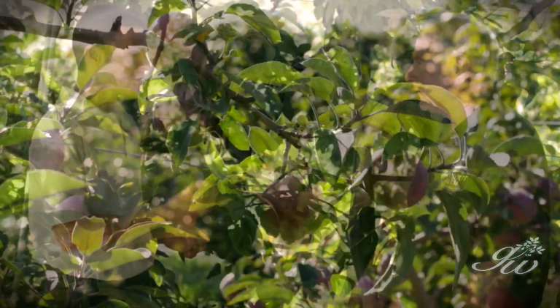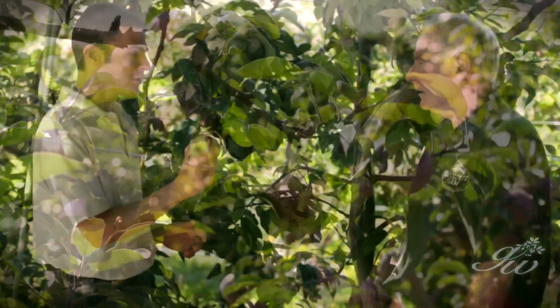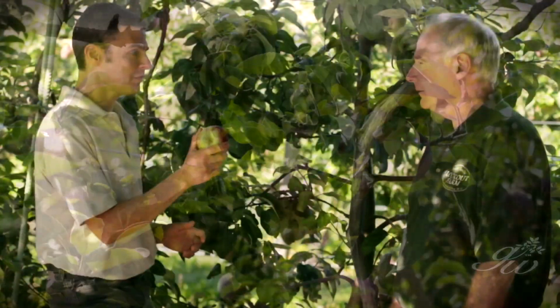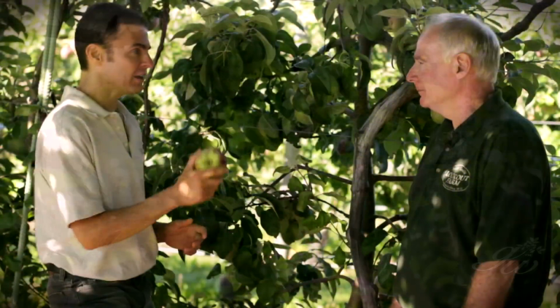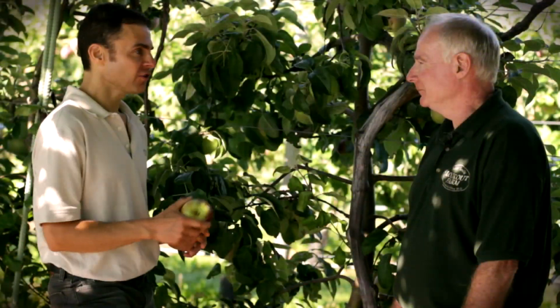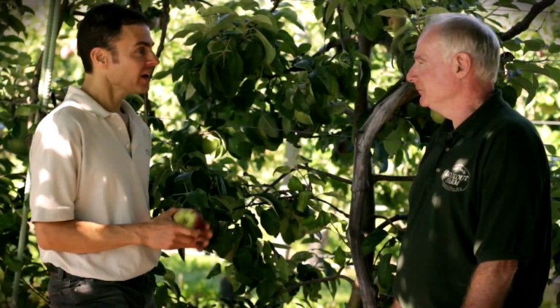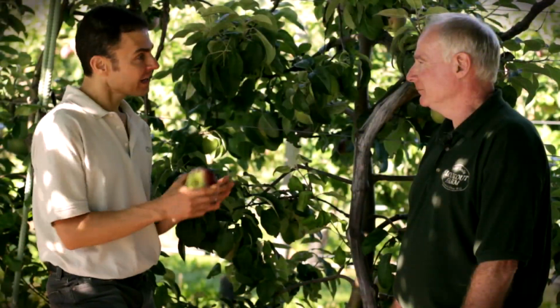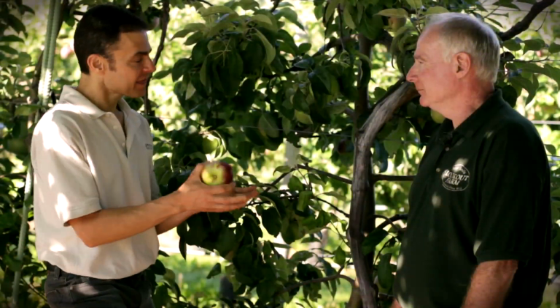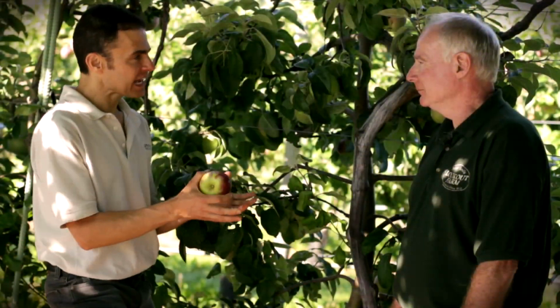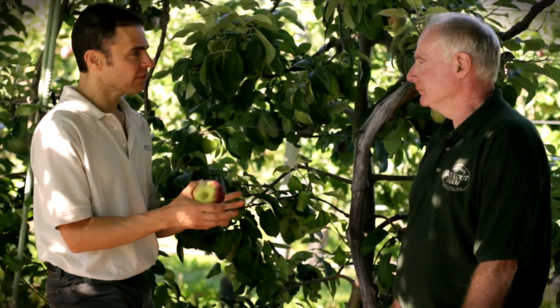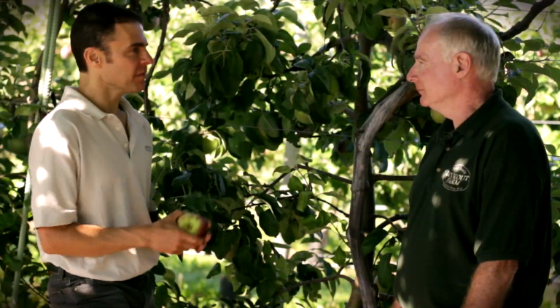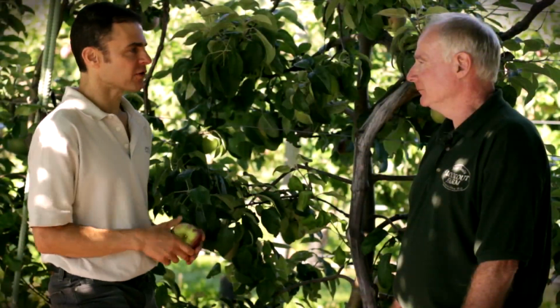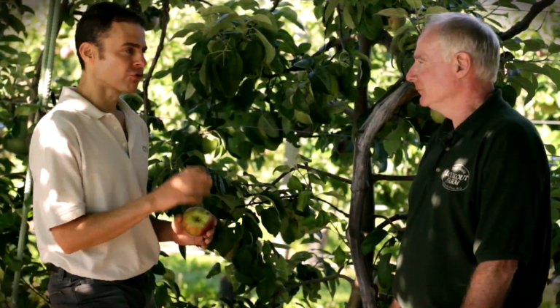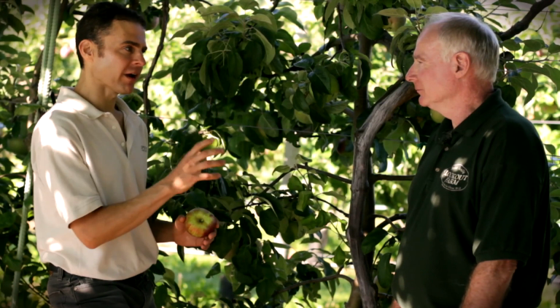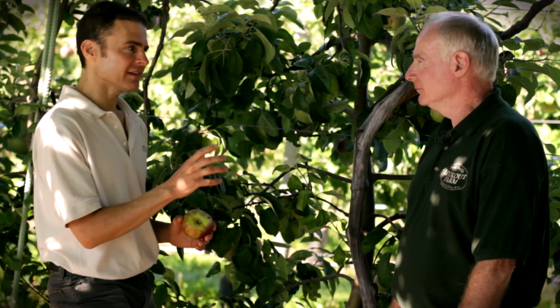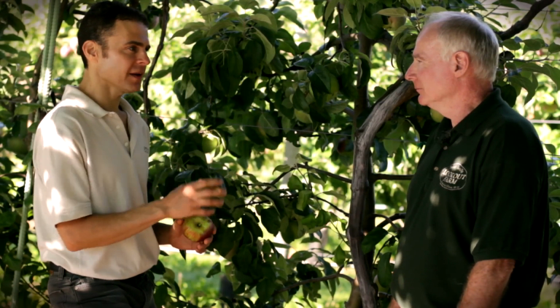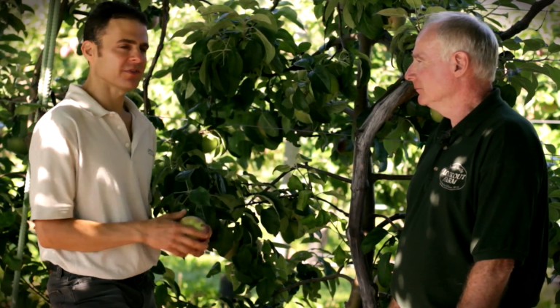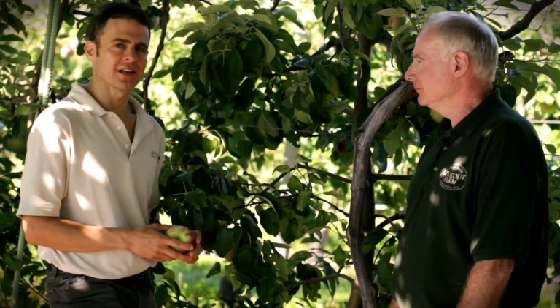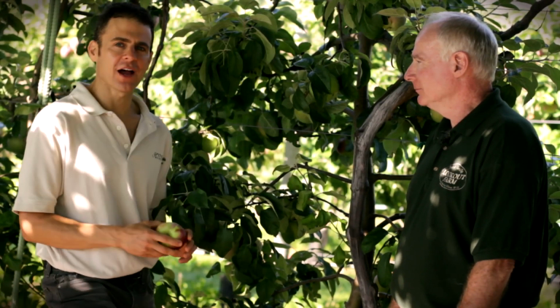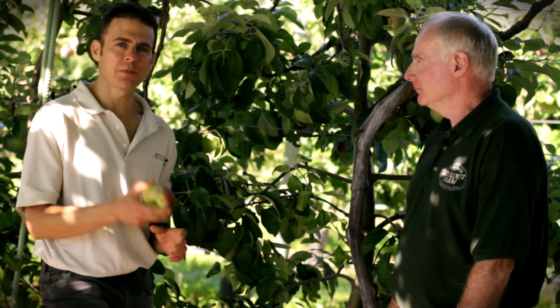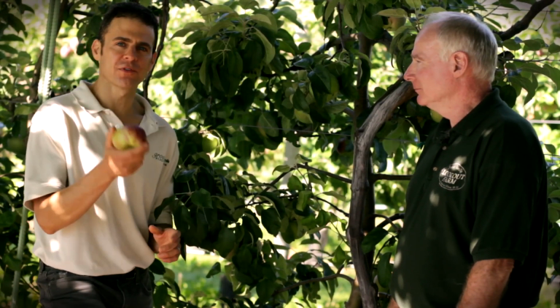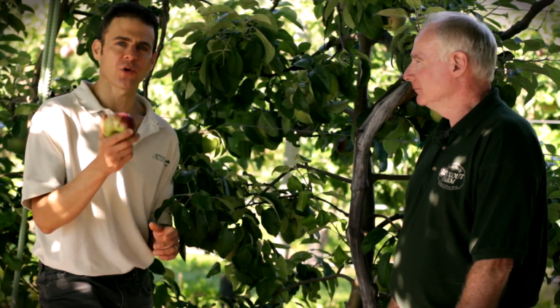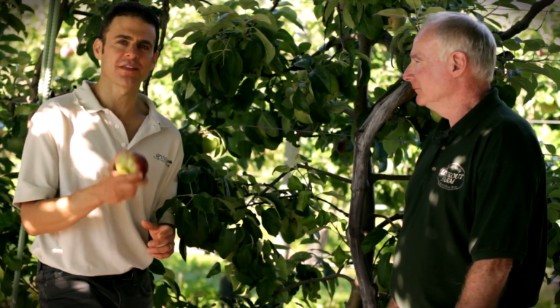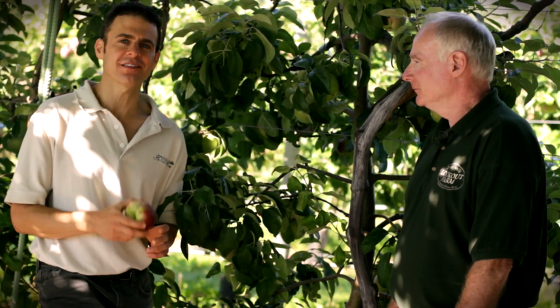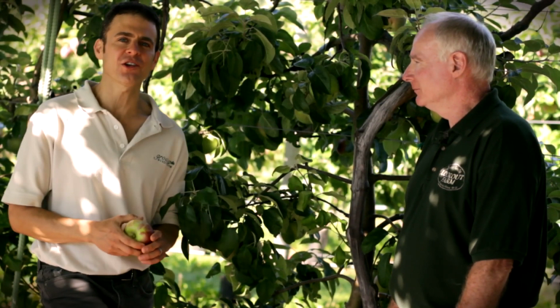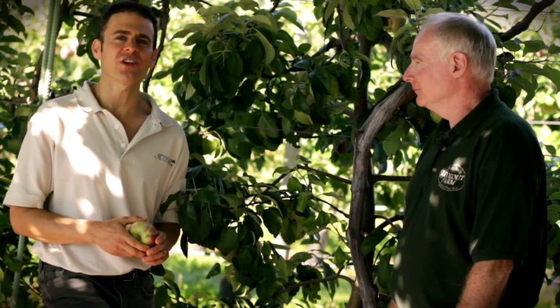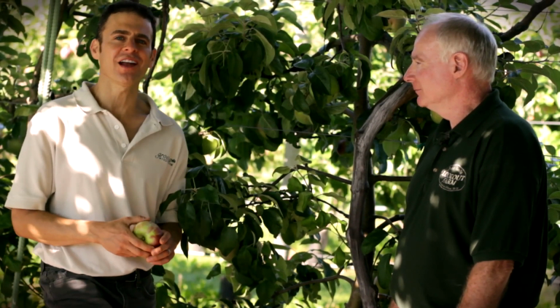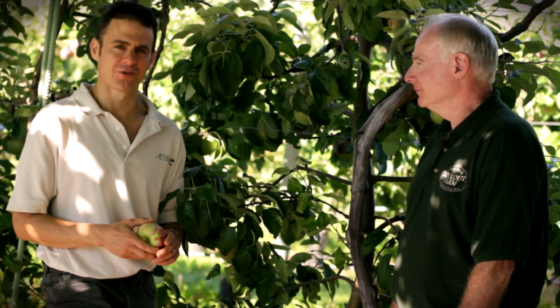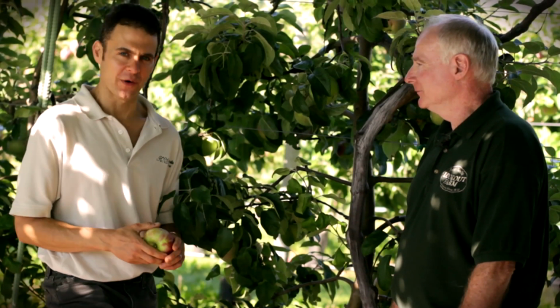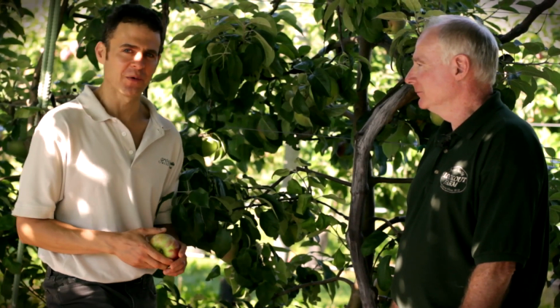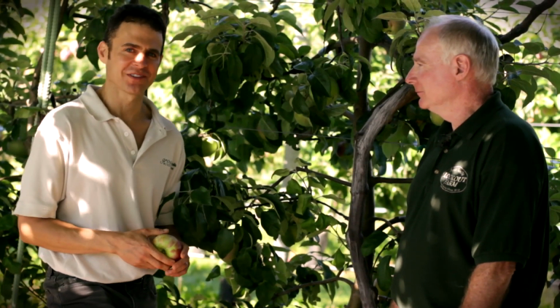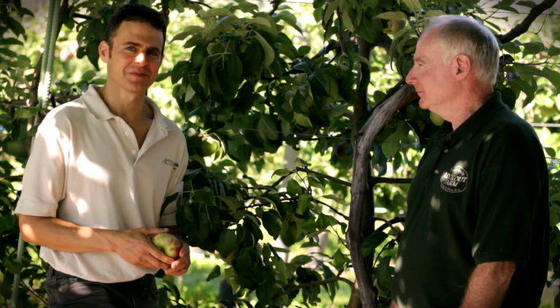Good advice, John, and thank you very much. Great tips, and I hope you've enjoyed this edition of Growing Wisdom.